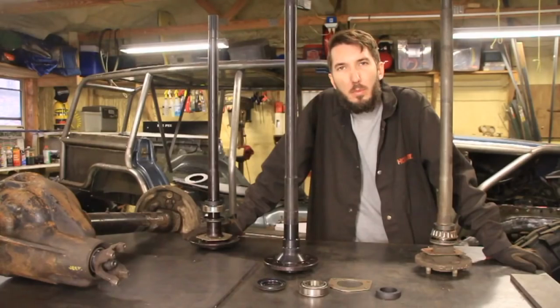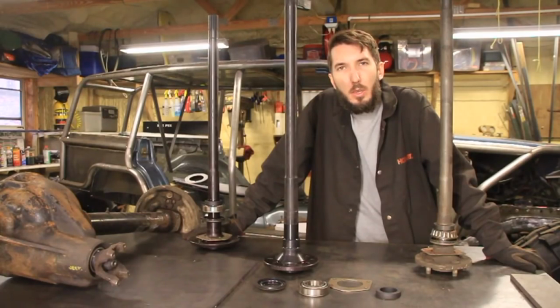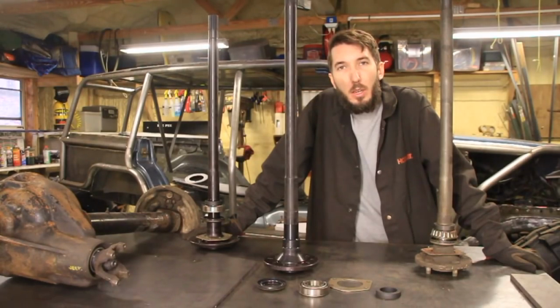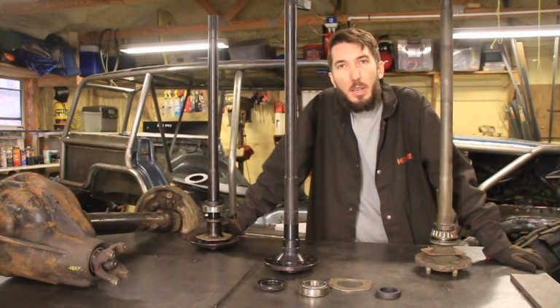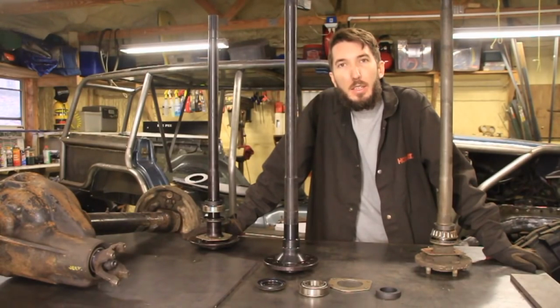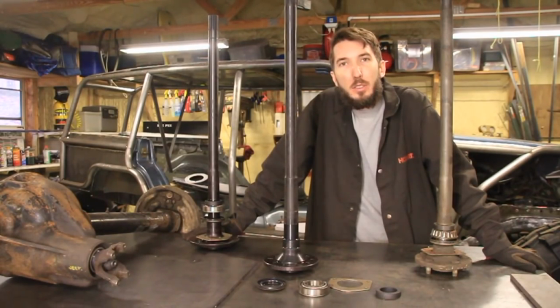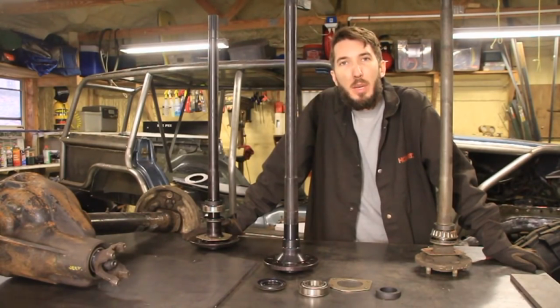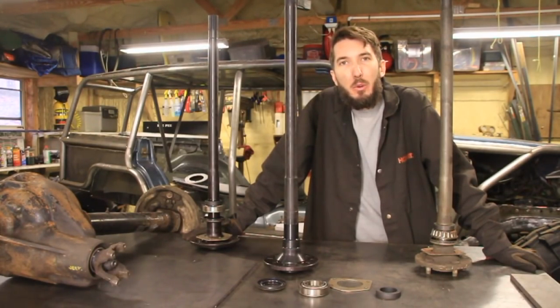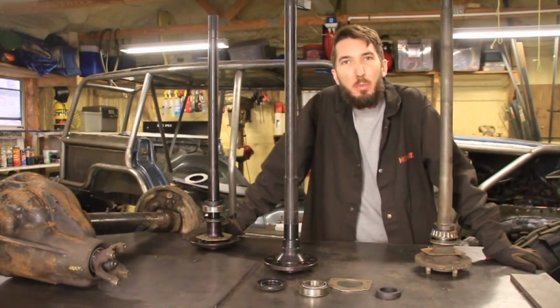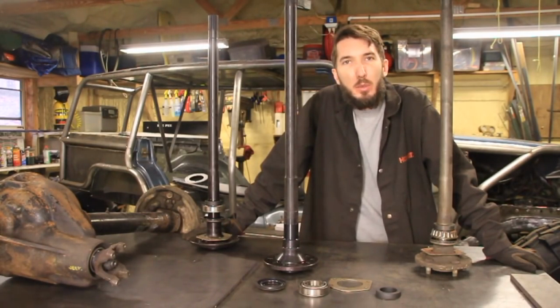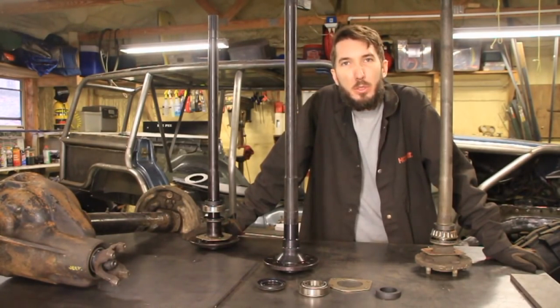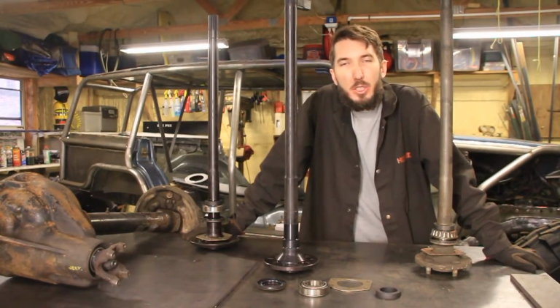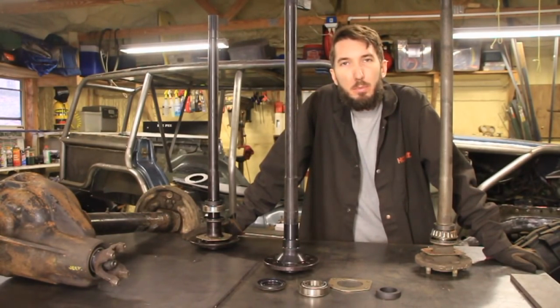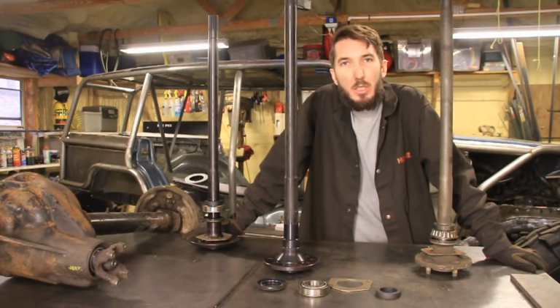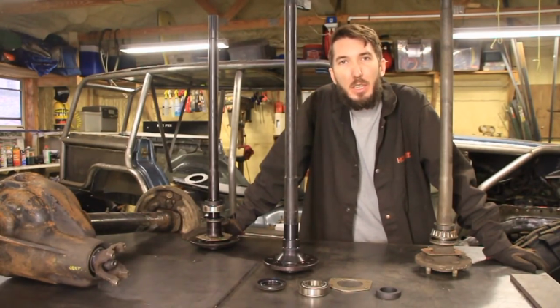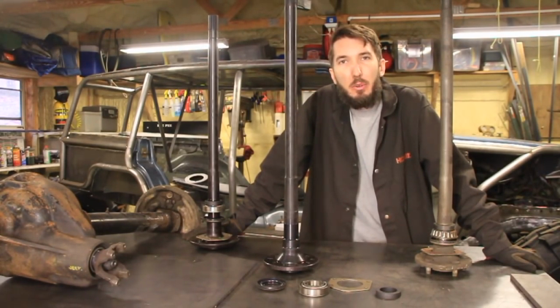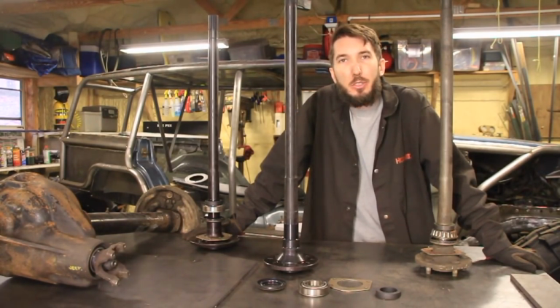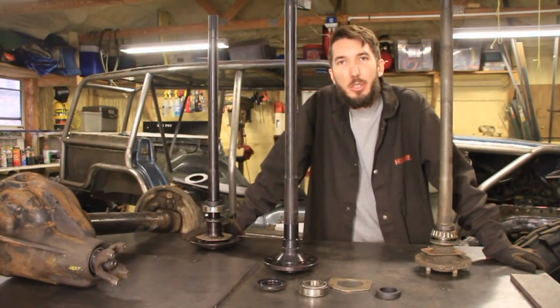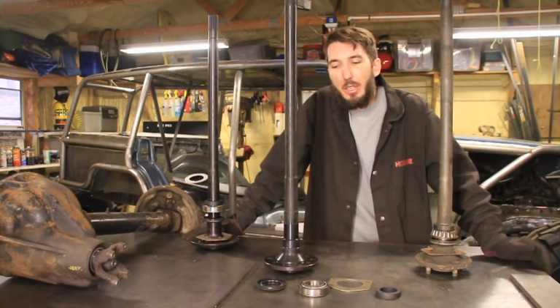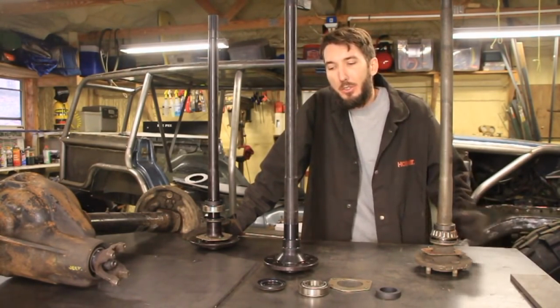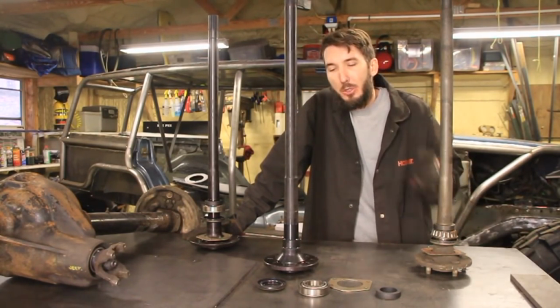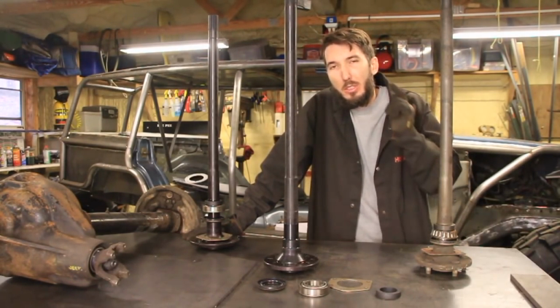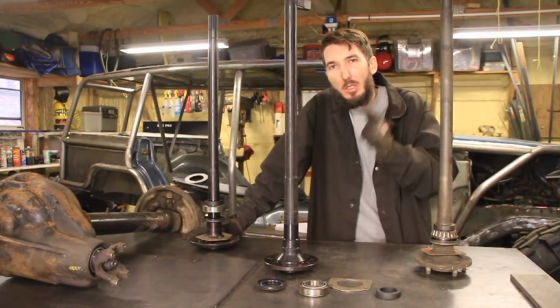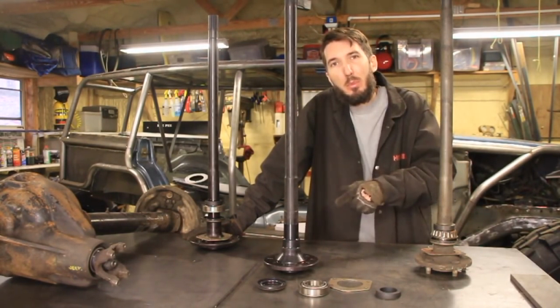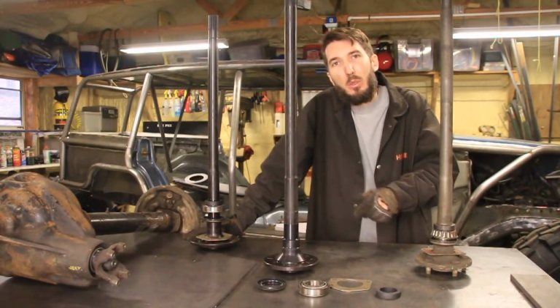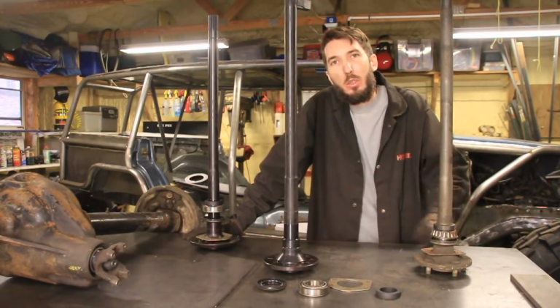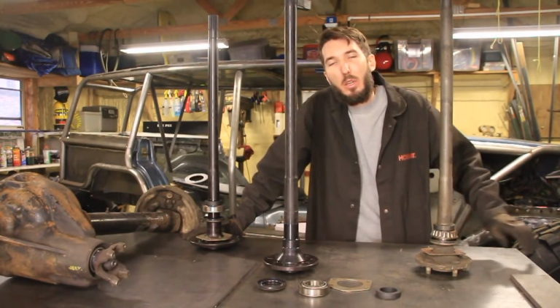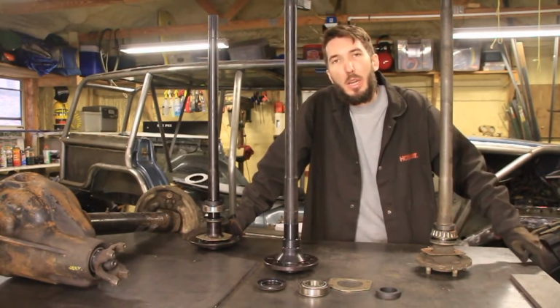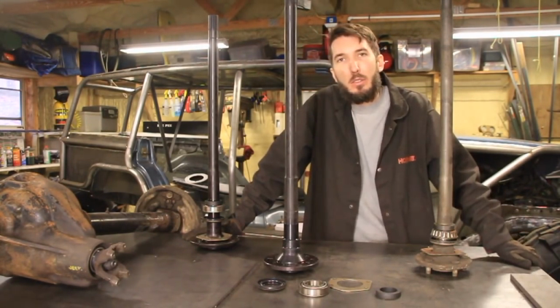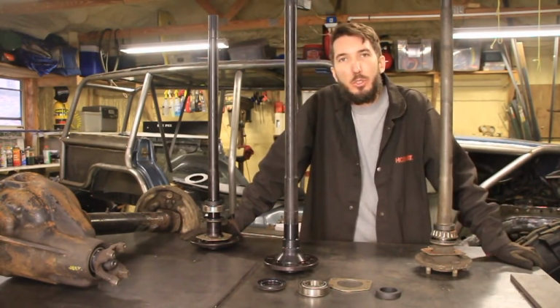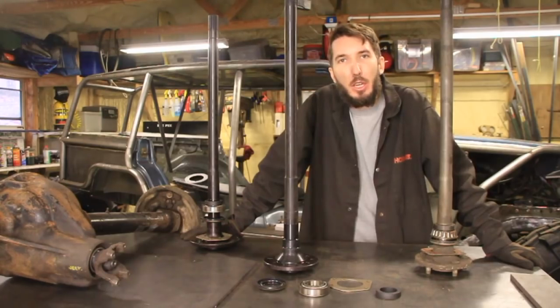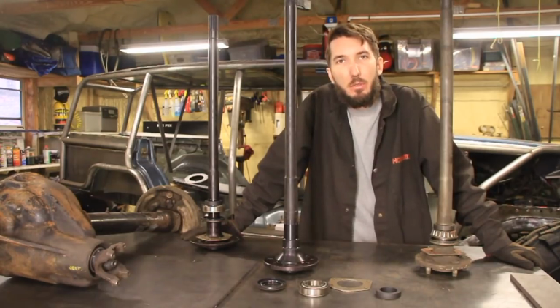Hey guys, it's Matt with Bleepin' Jeep. Today I want to show you how to assemble an axle shaft.